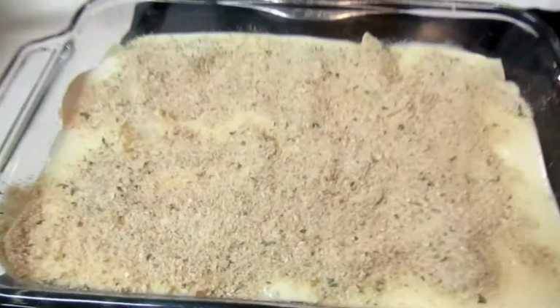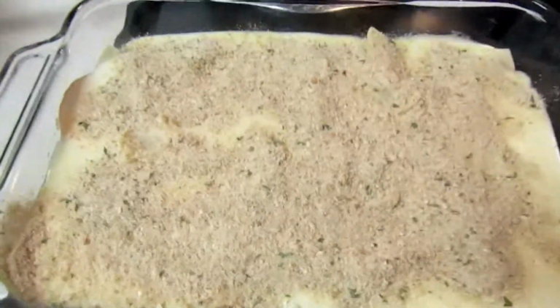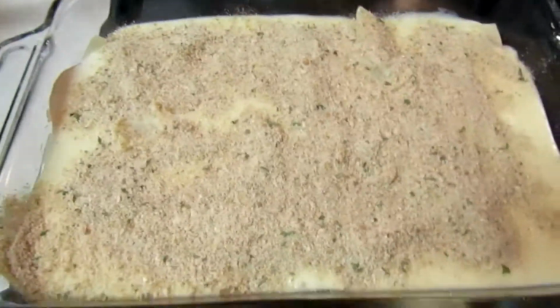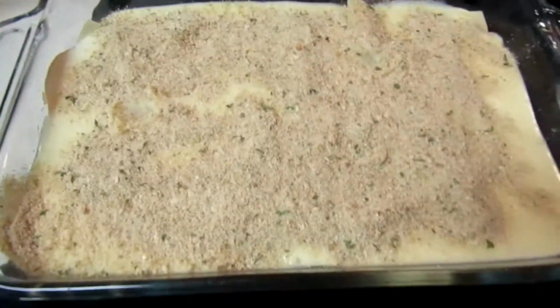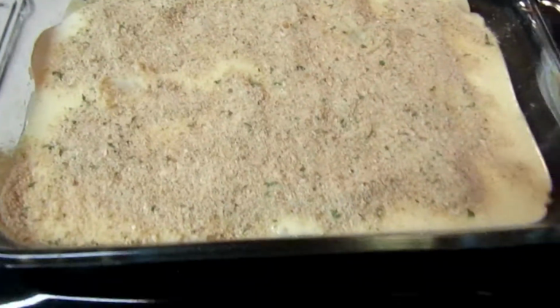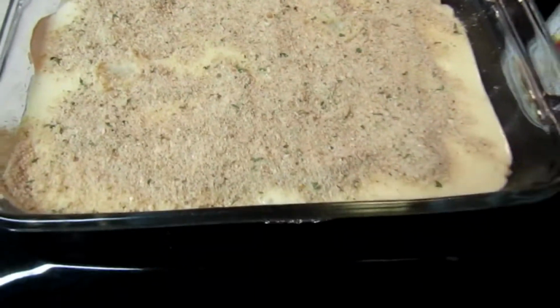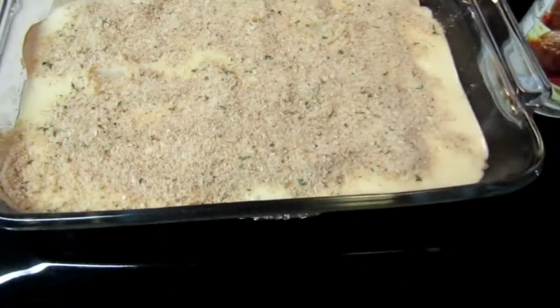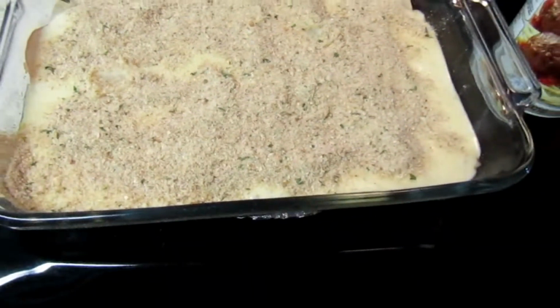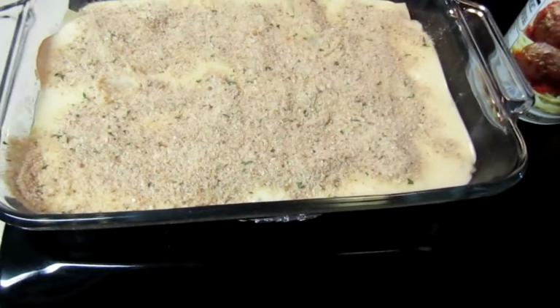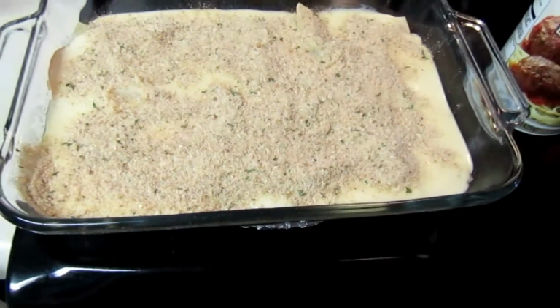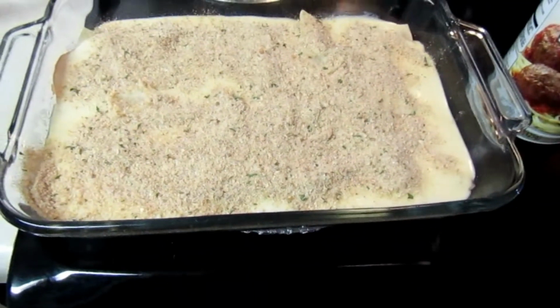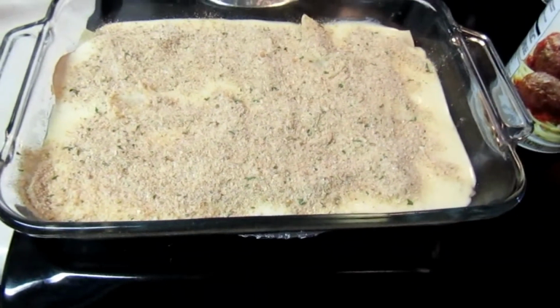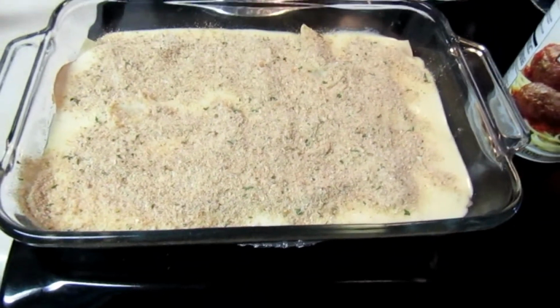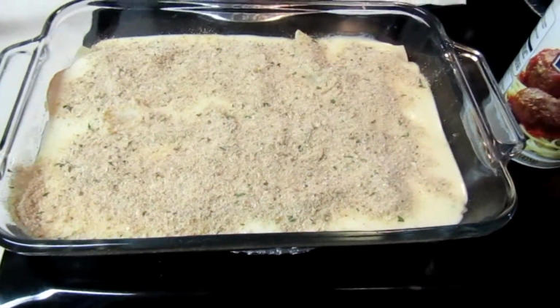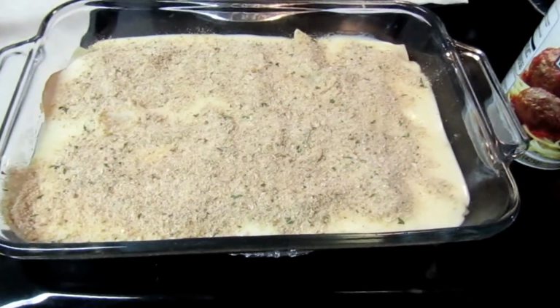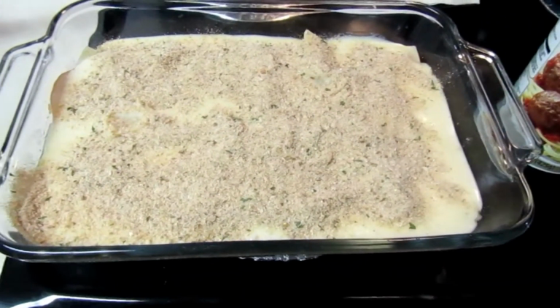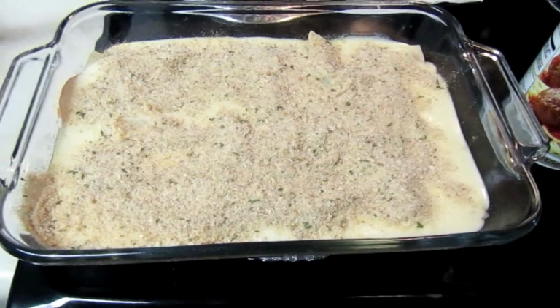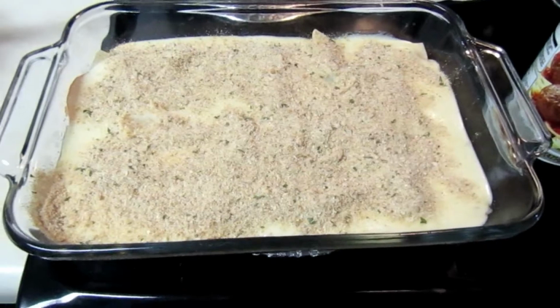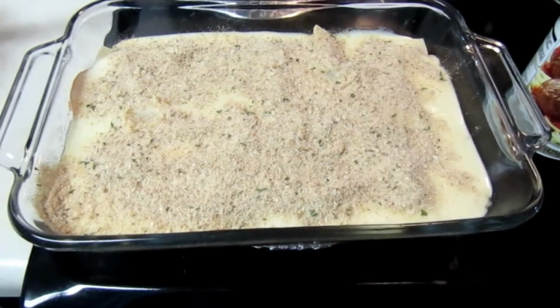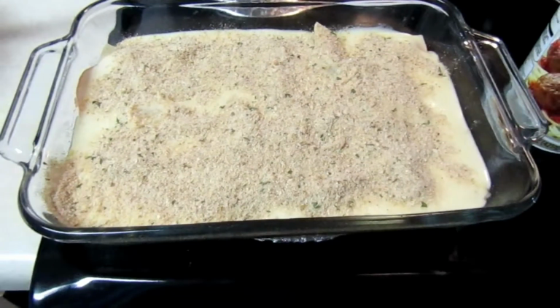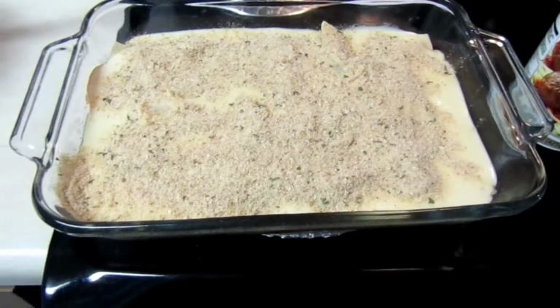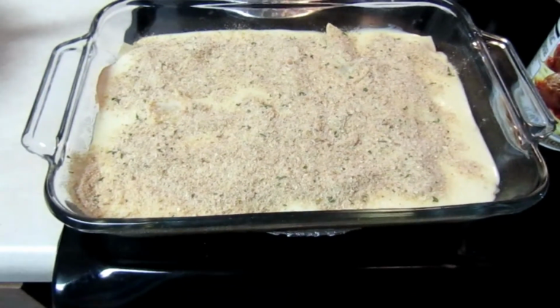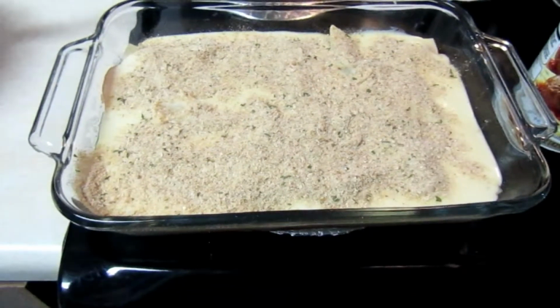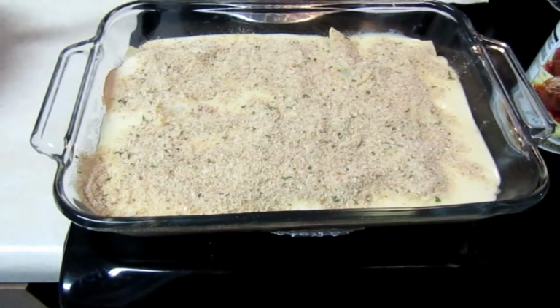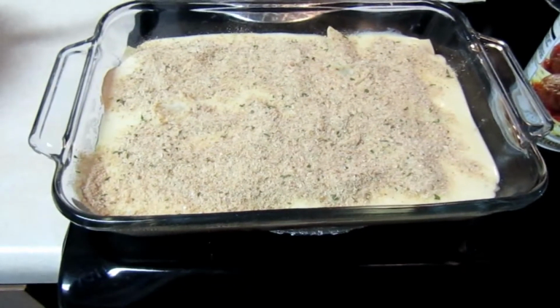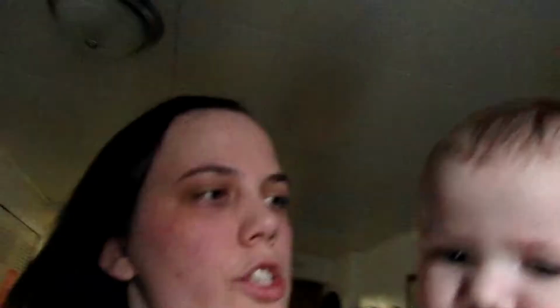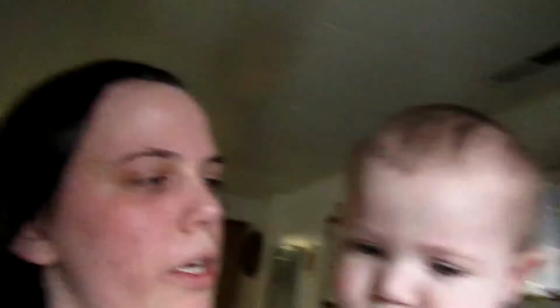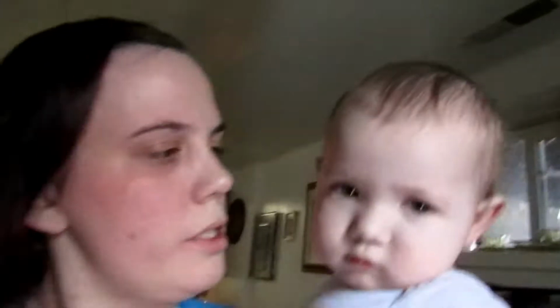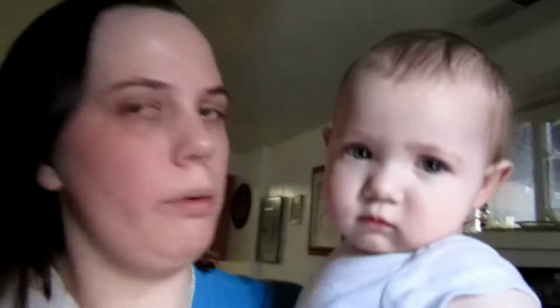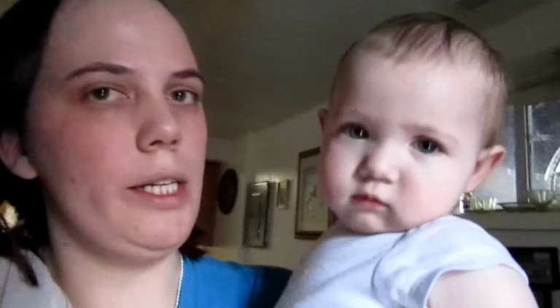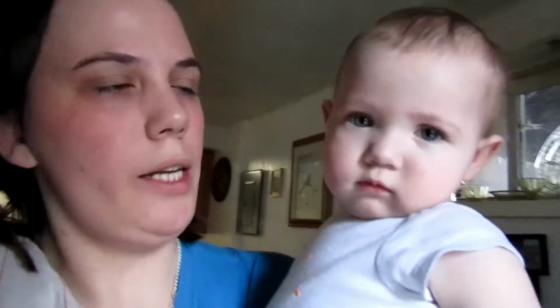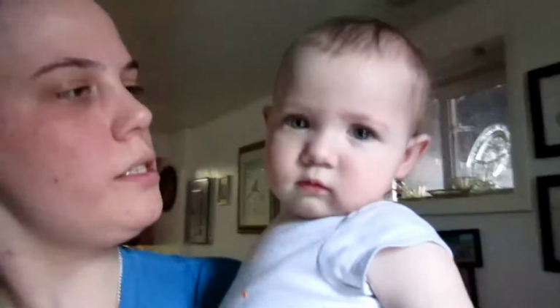So now this will go into the oven for 45 minutes. Should we go see where Dad is?